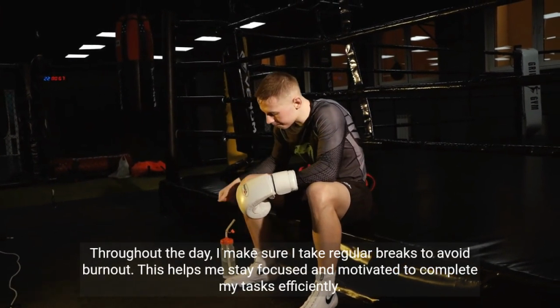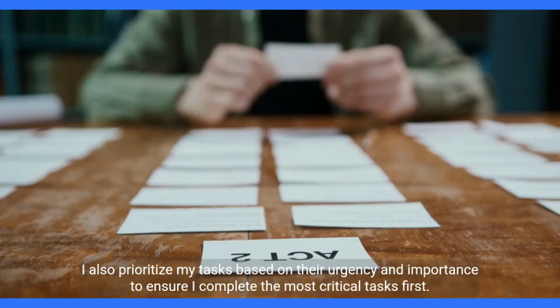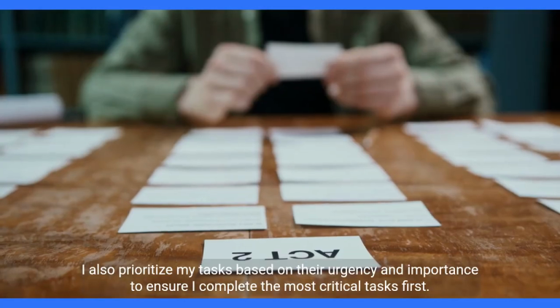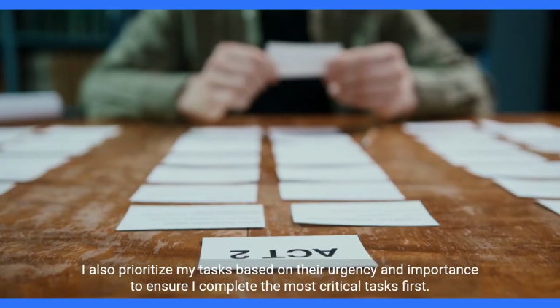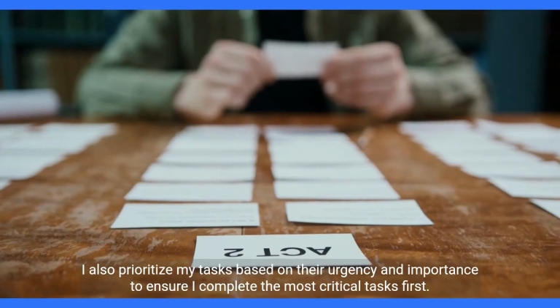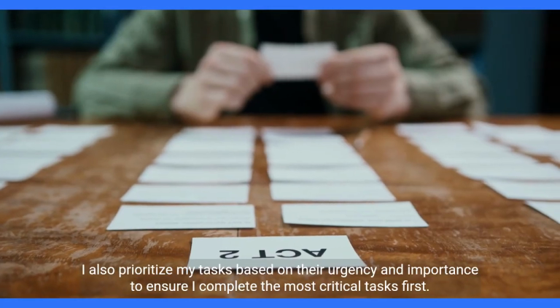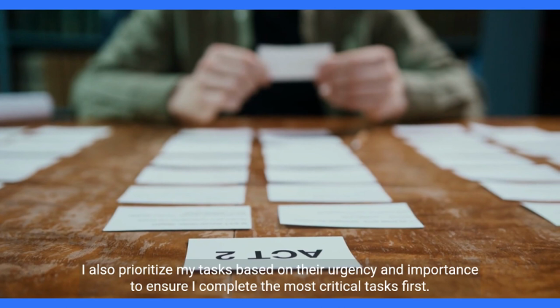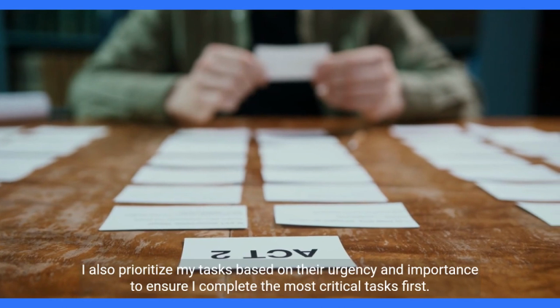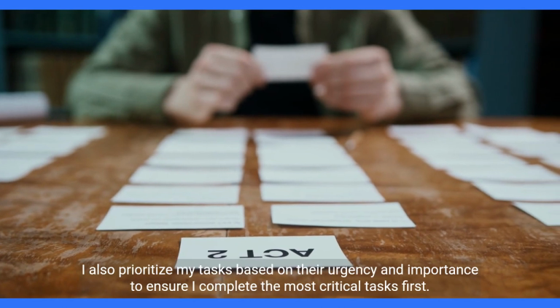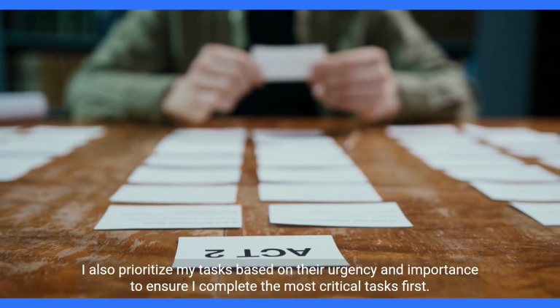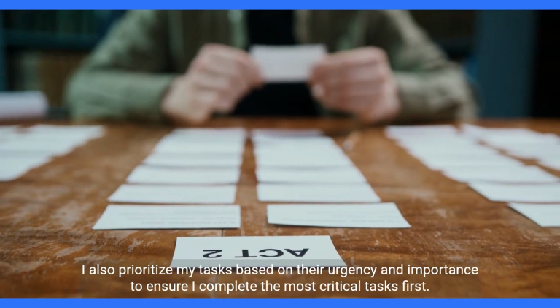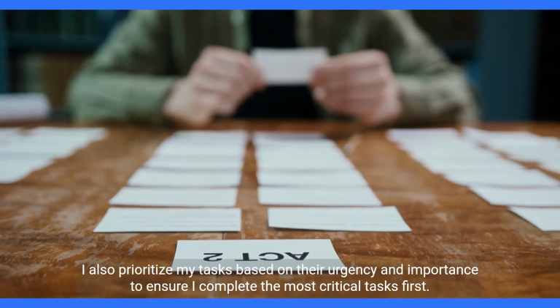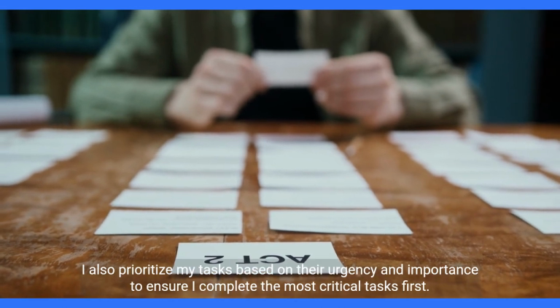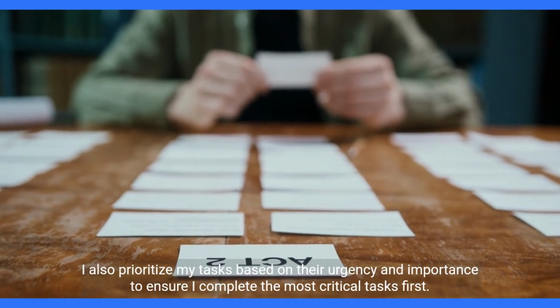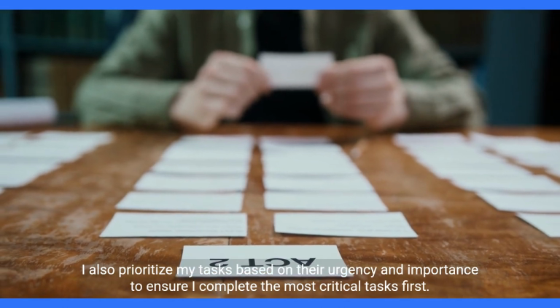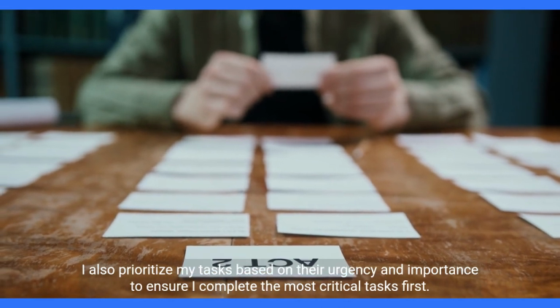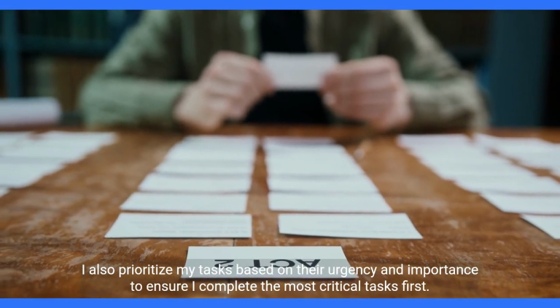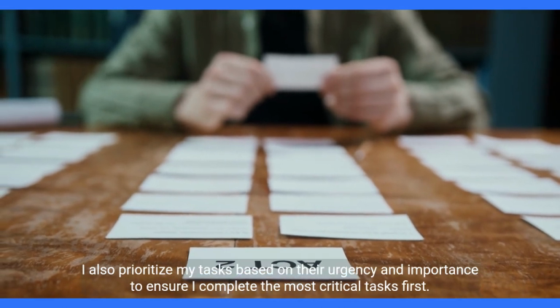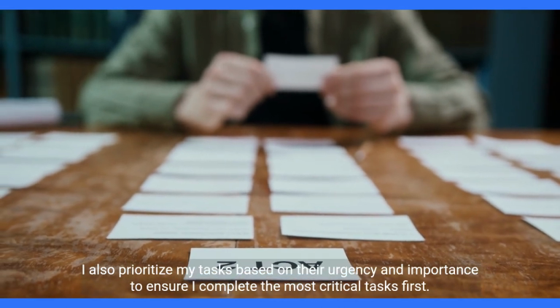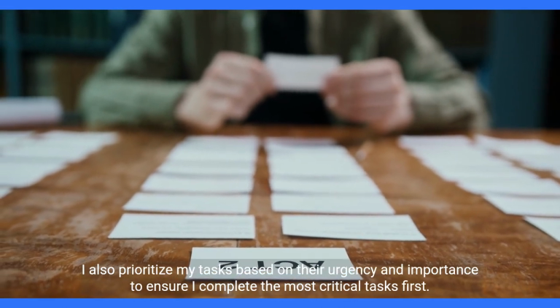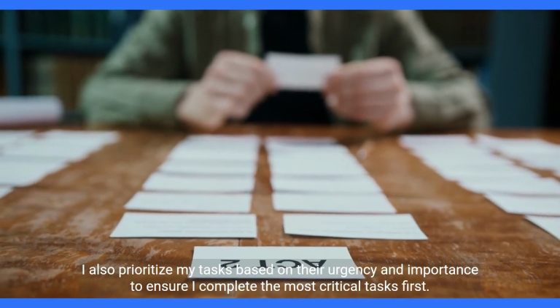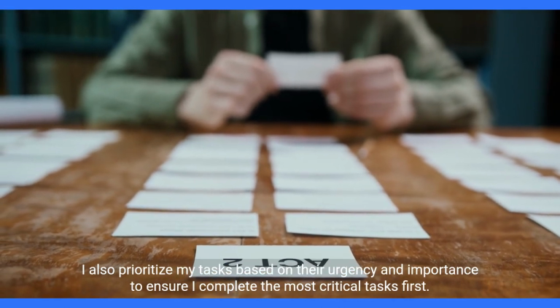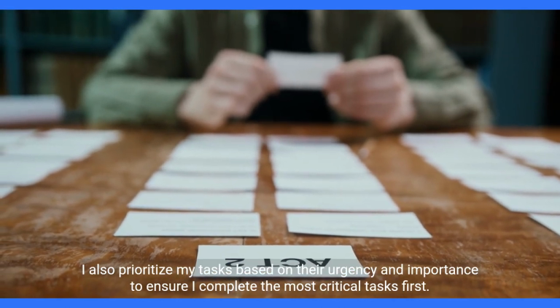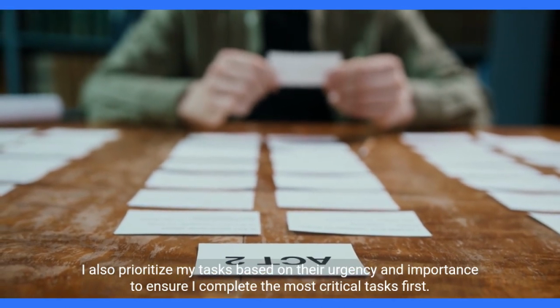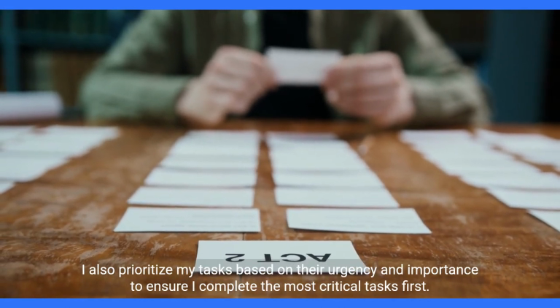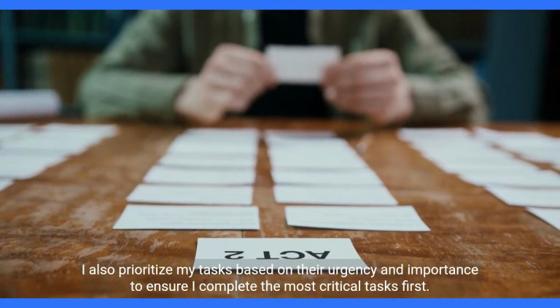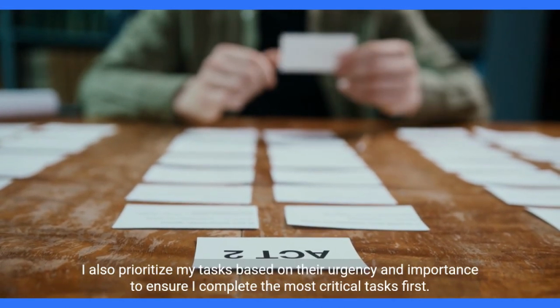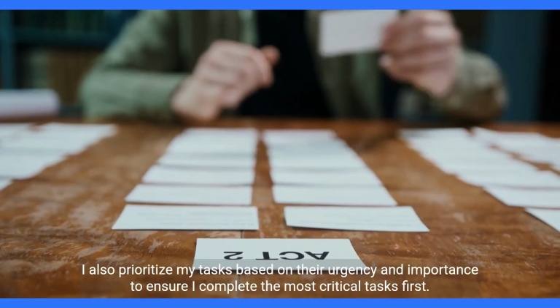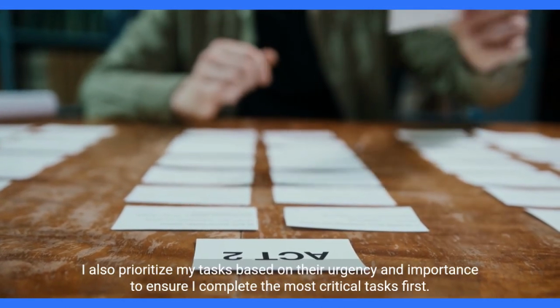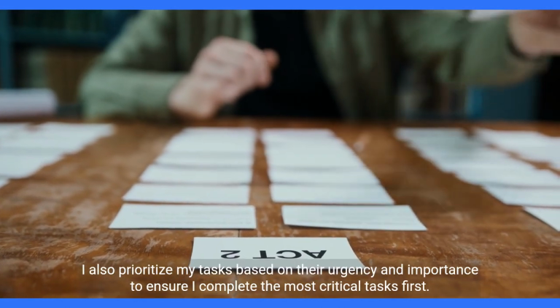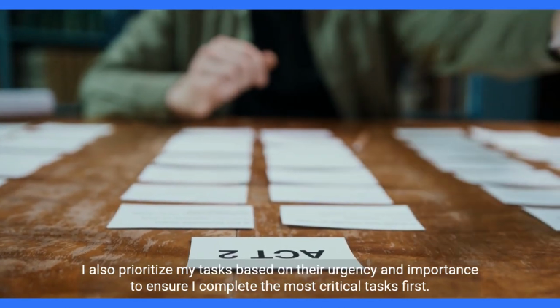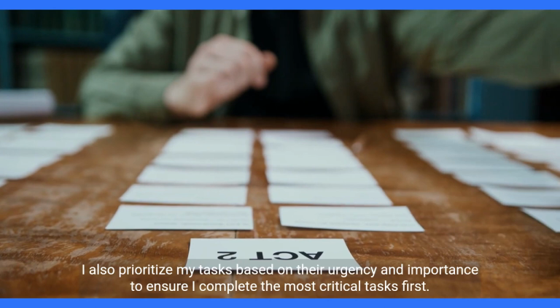I also prioritize my tasks based on their urgency and importance to ensure I complete the most critical tasks first.